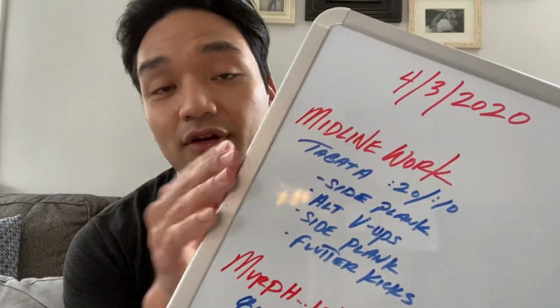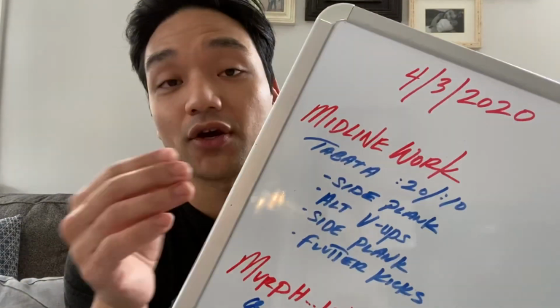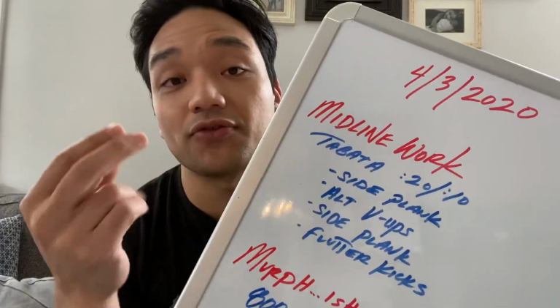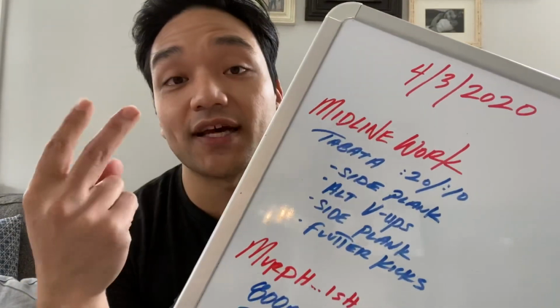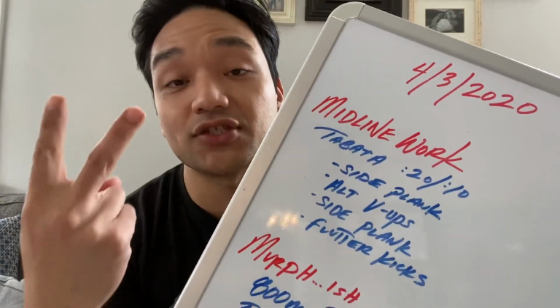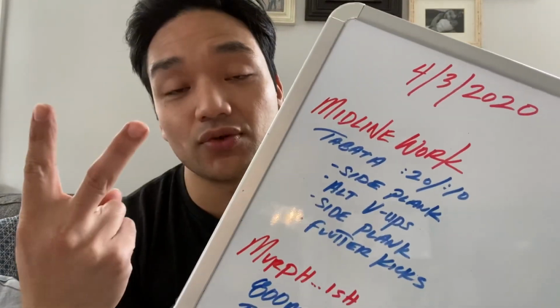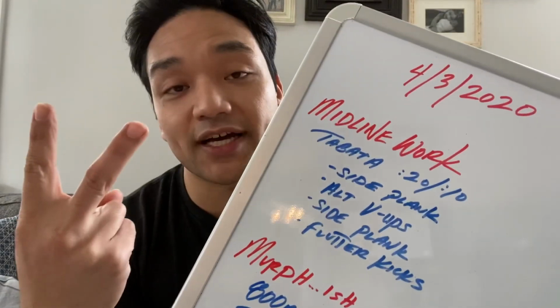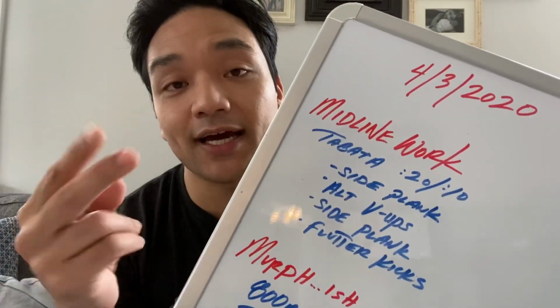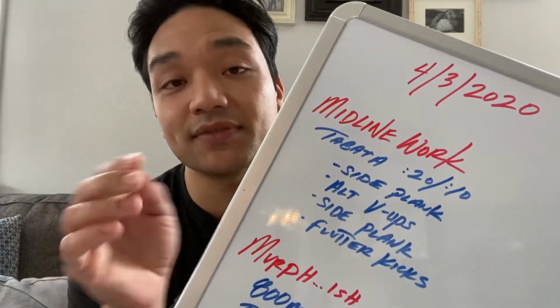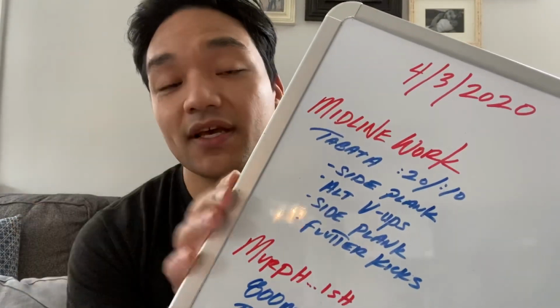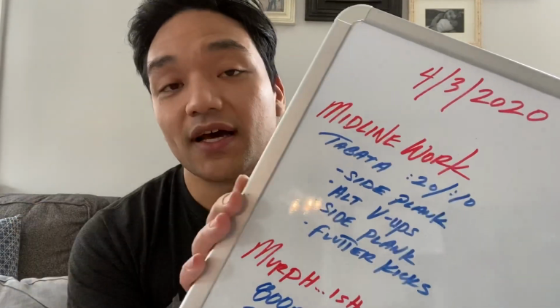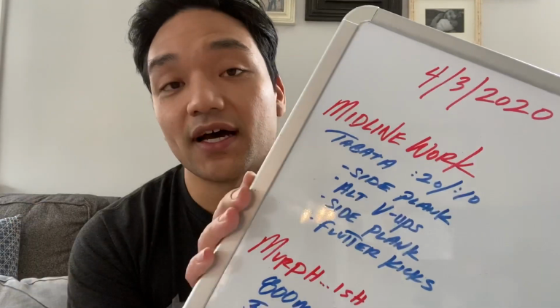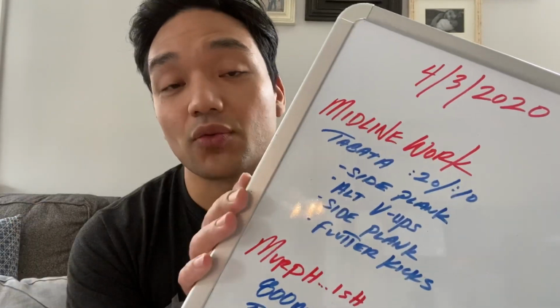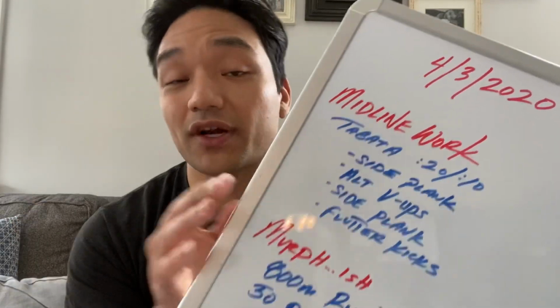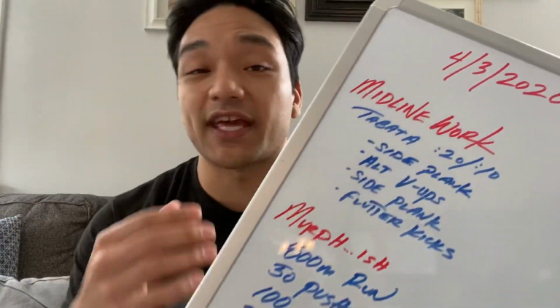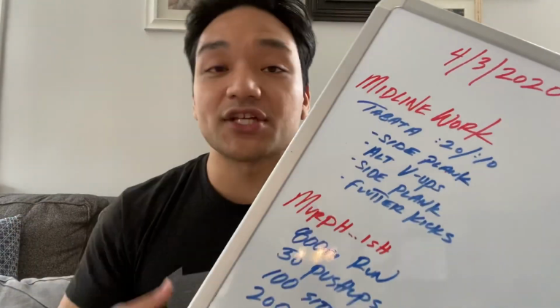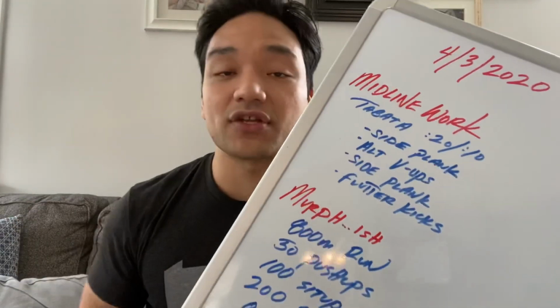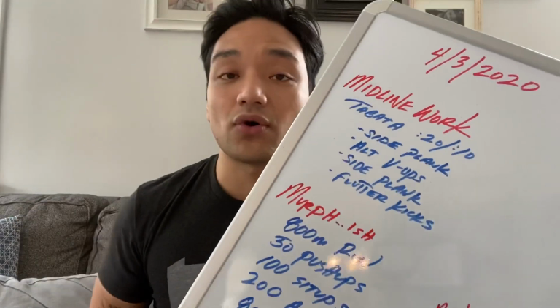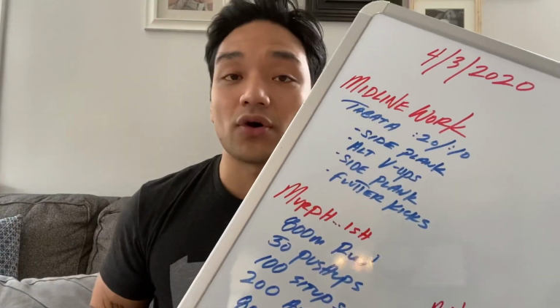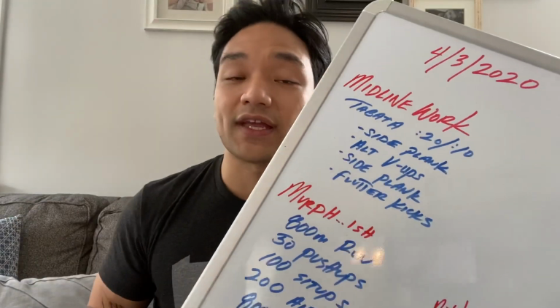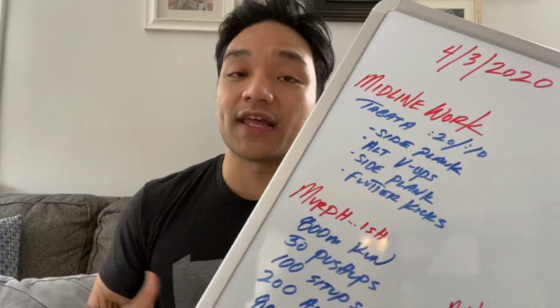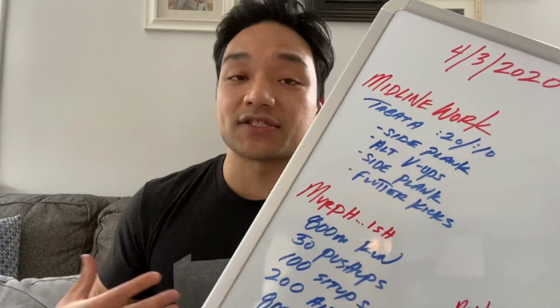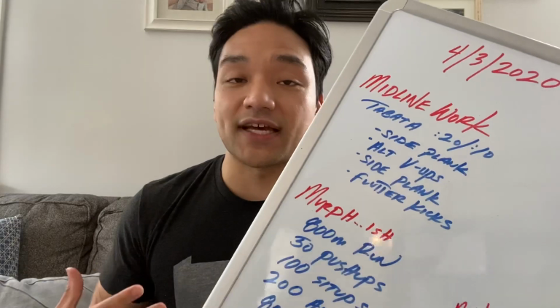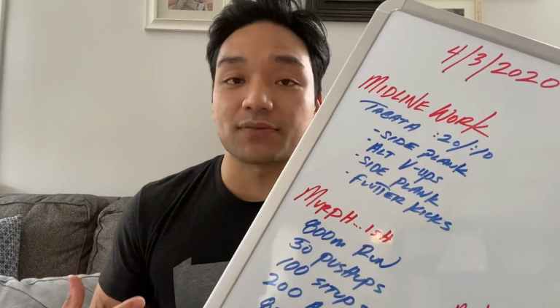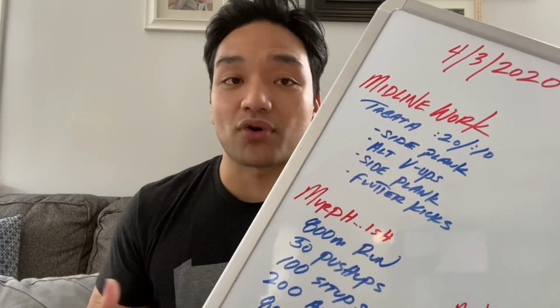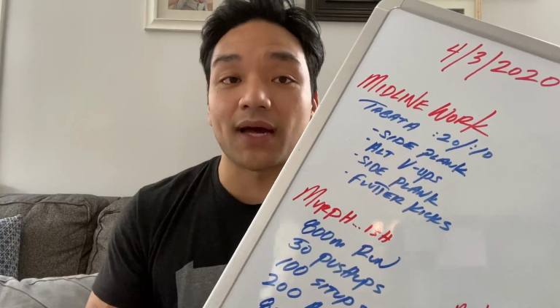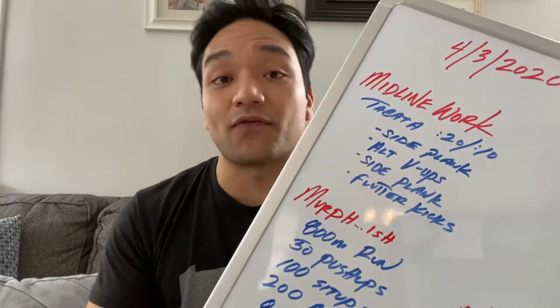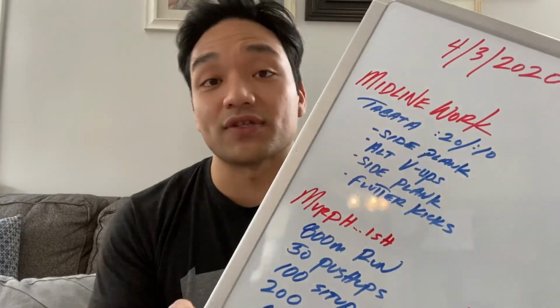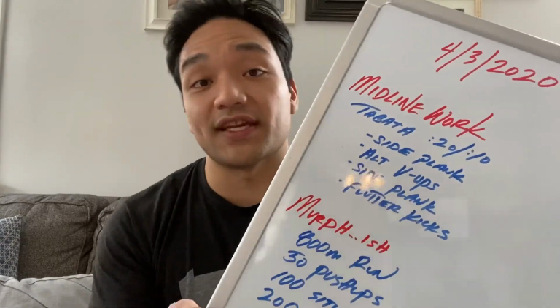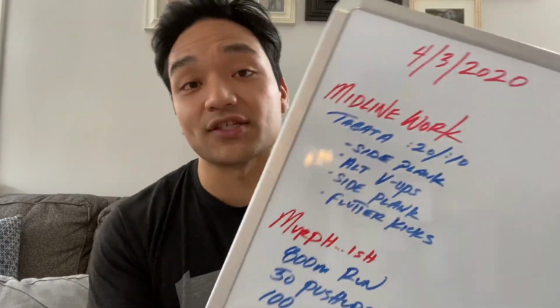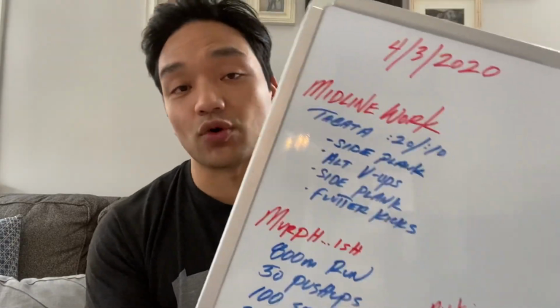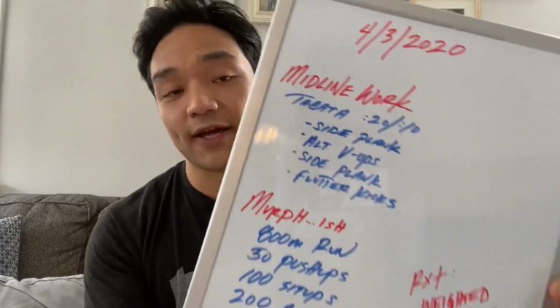You're going to go through that two times, engaging the core and getting us nice and primed for today's workout.